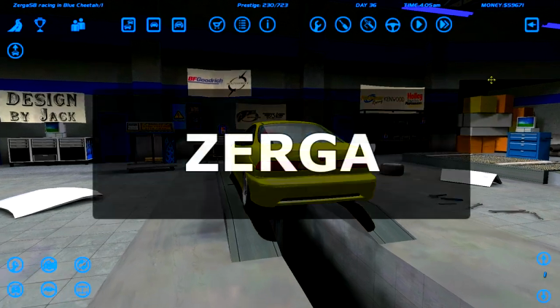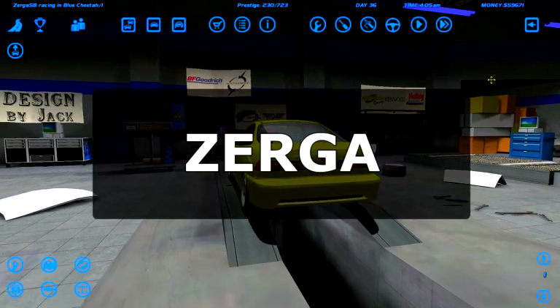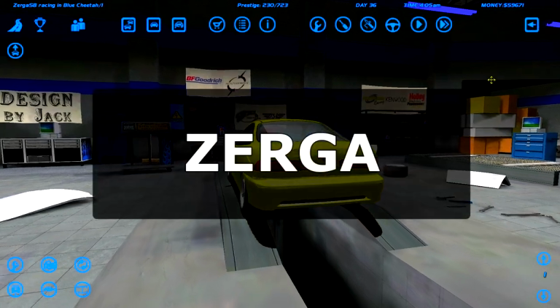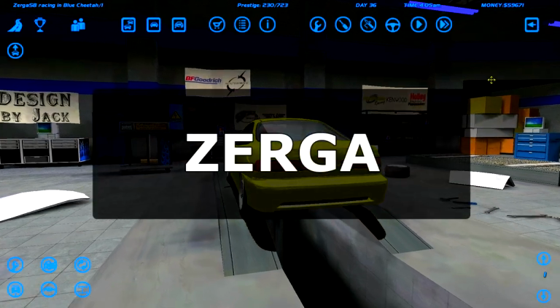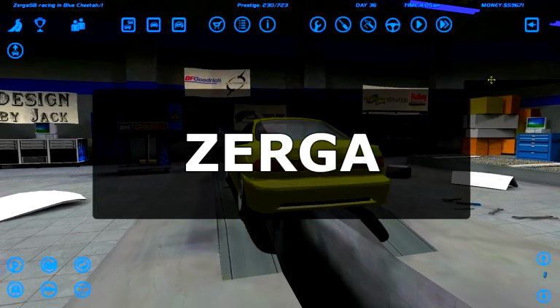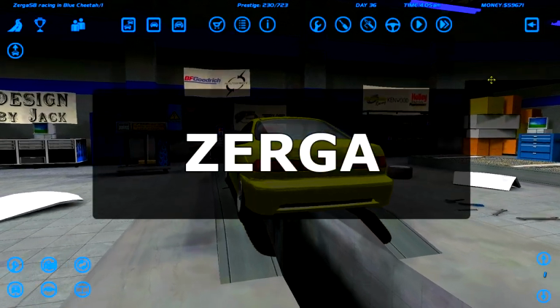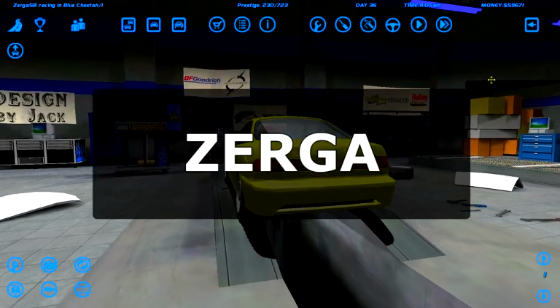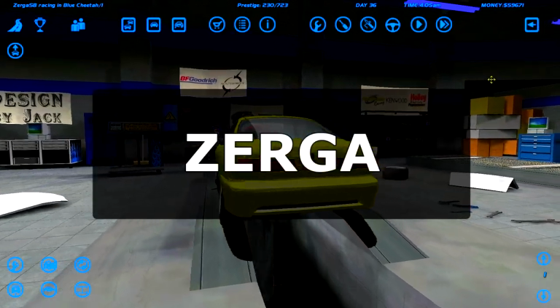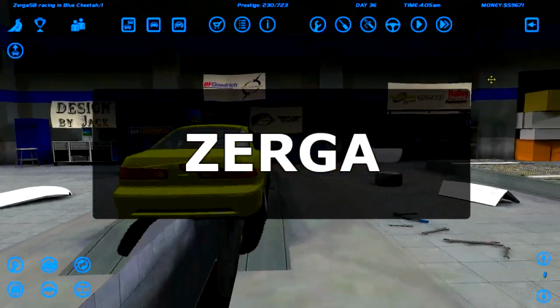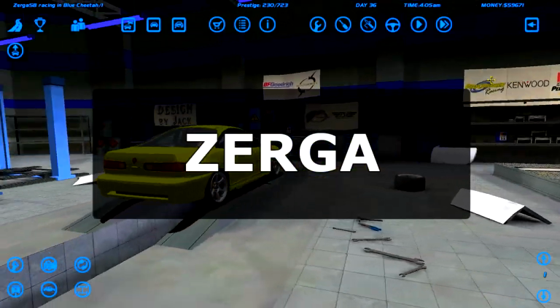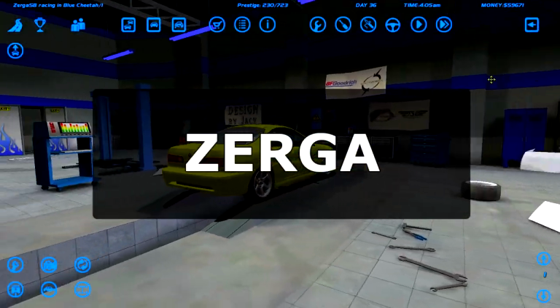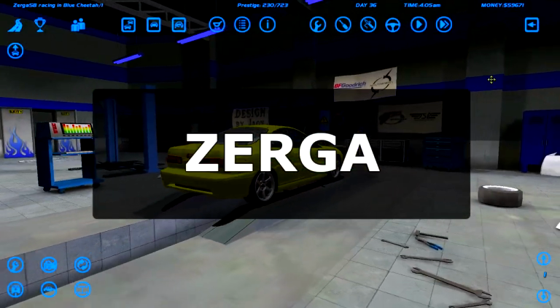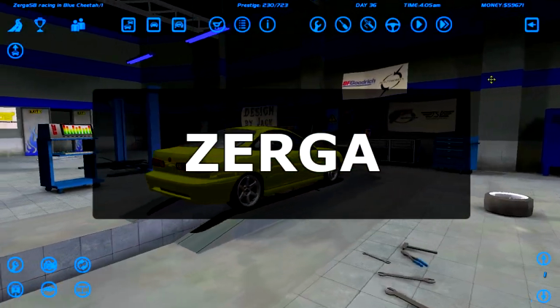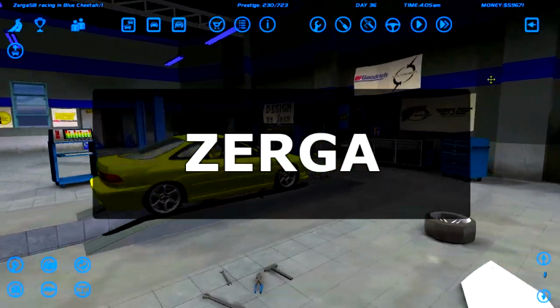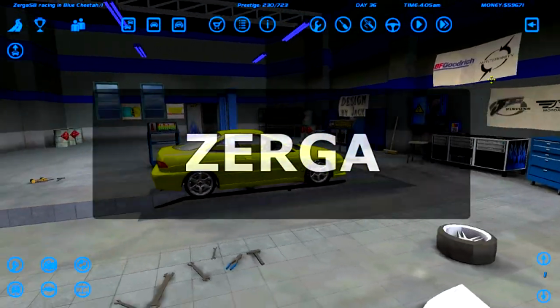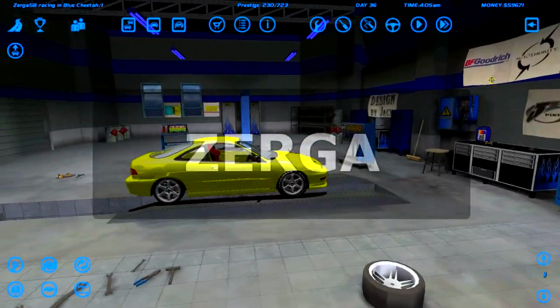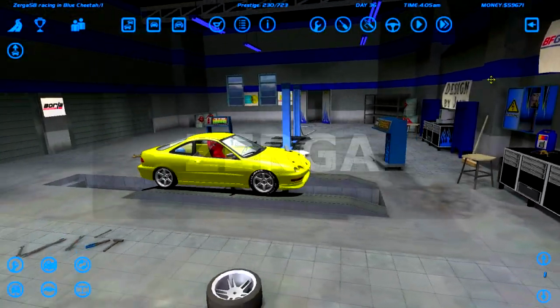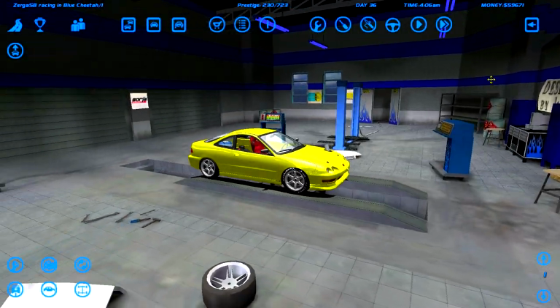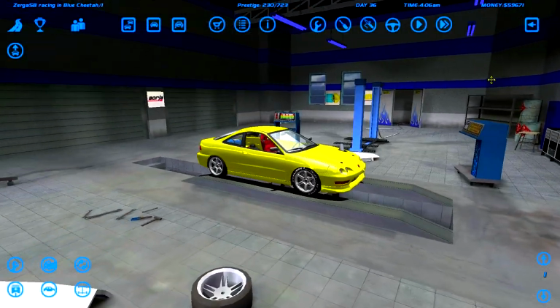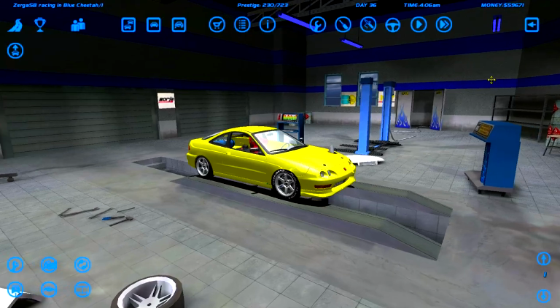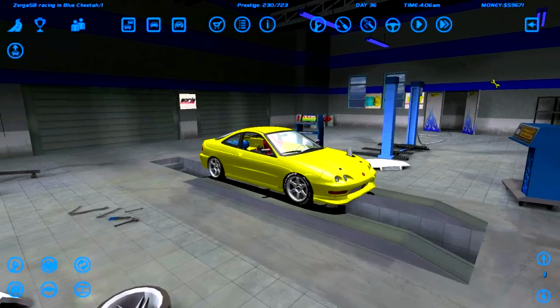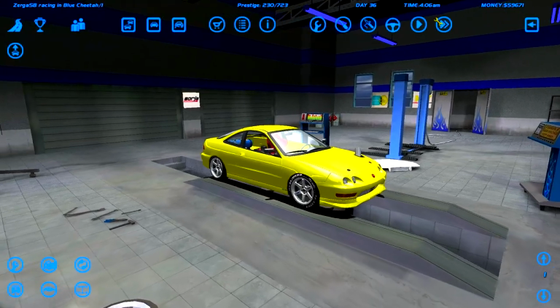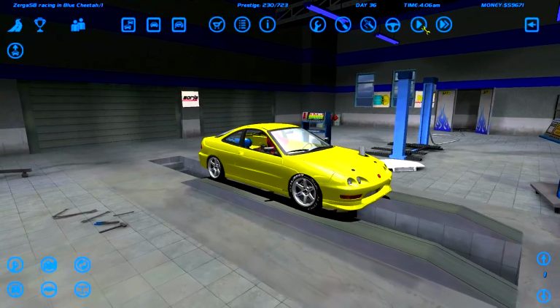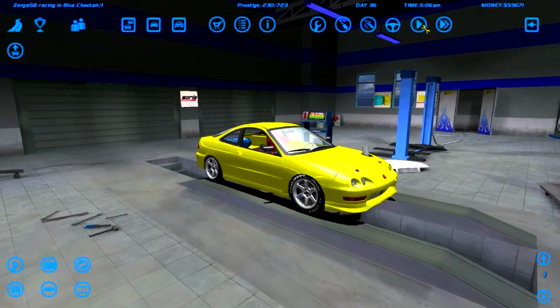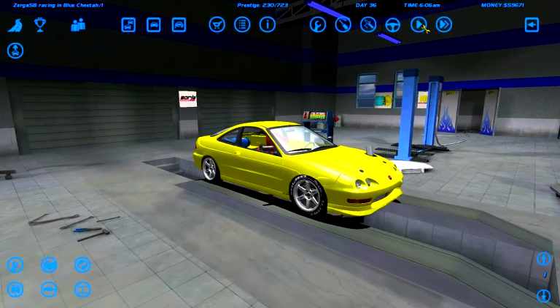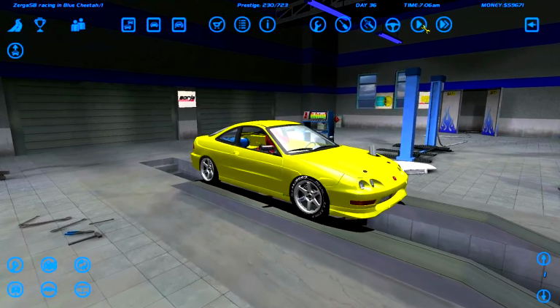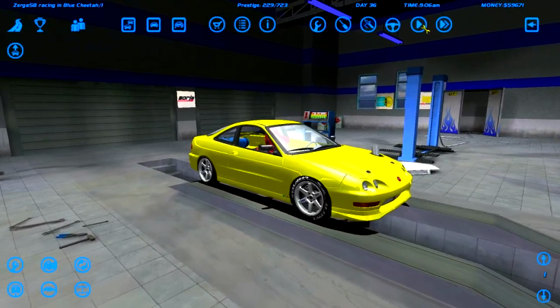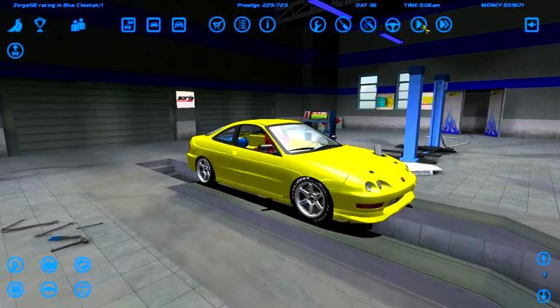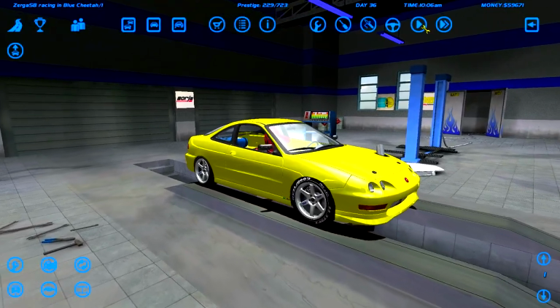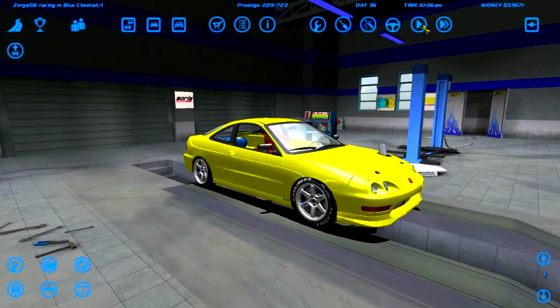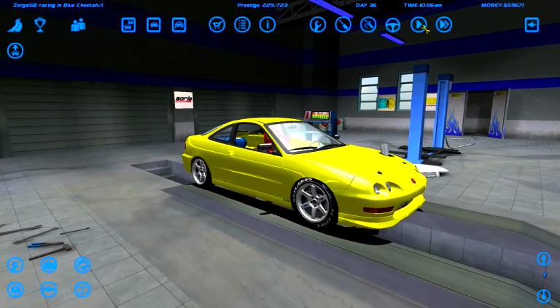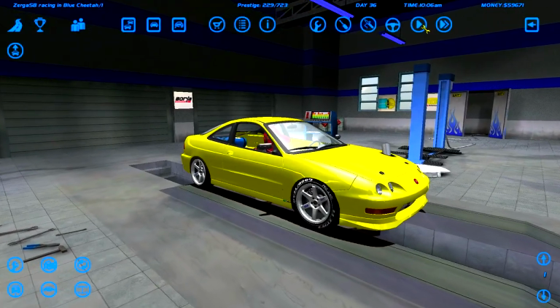Alright dudes, what's going on? Welcome back to another episode of Street Legal Racing Redline.